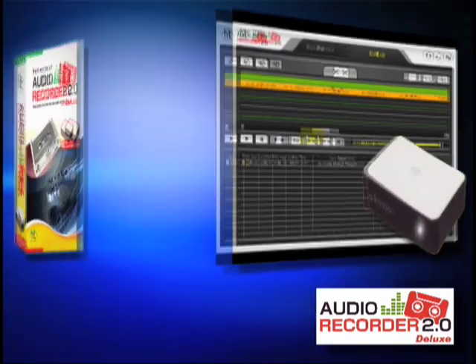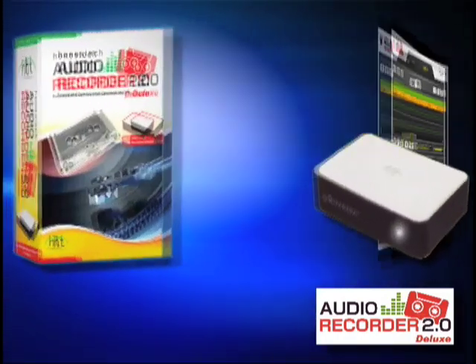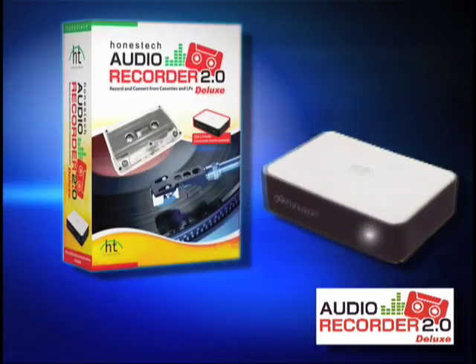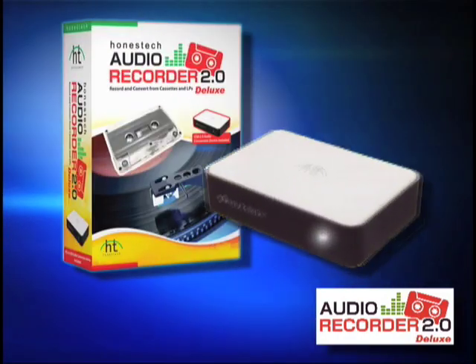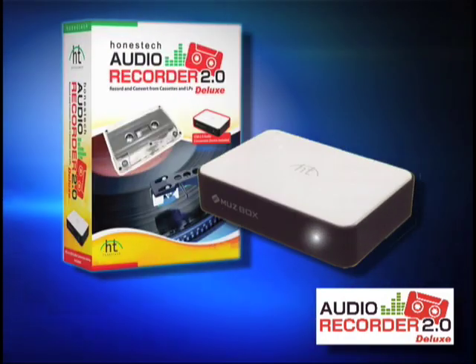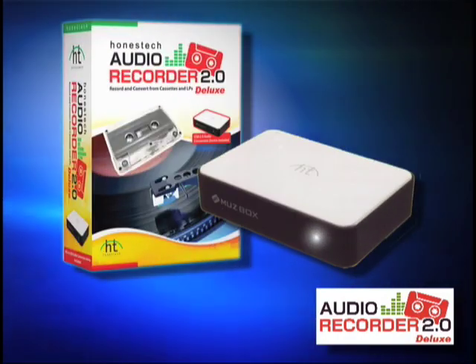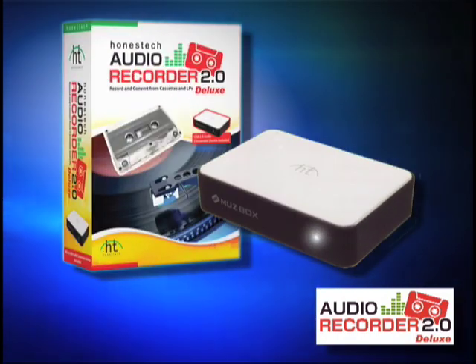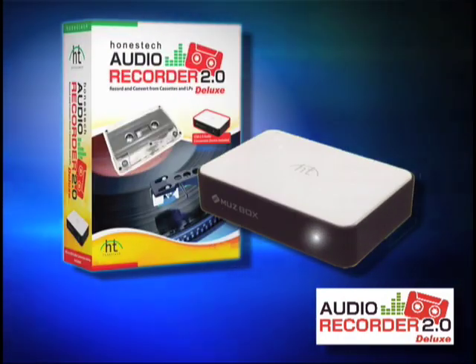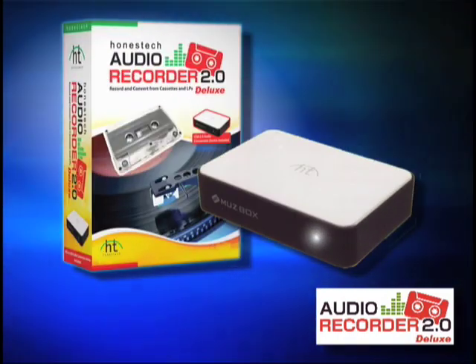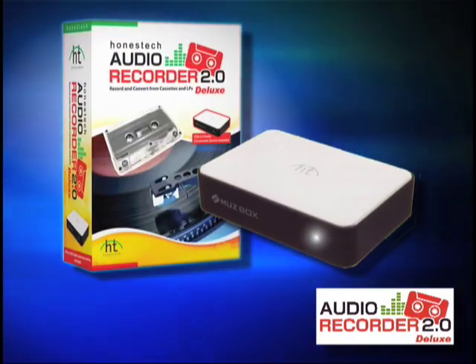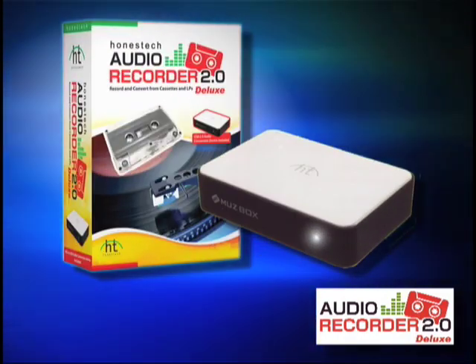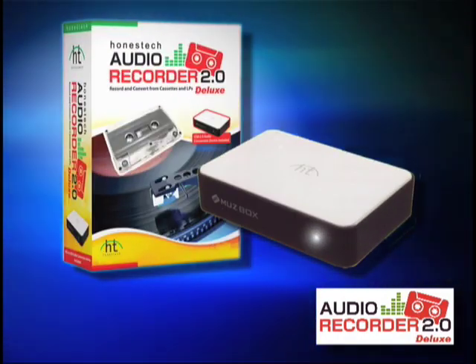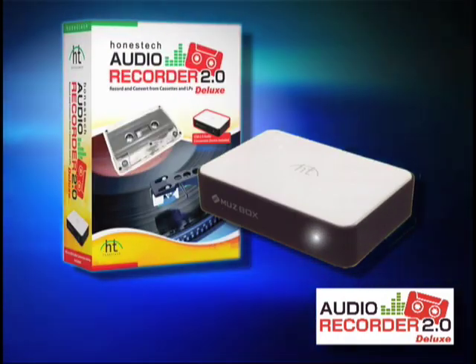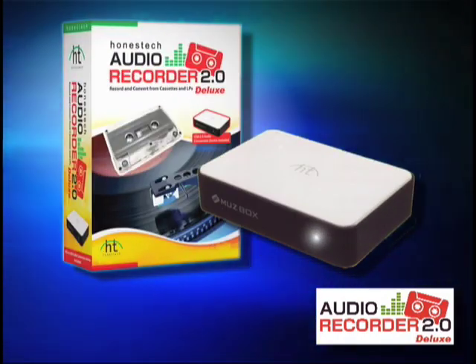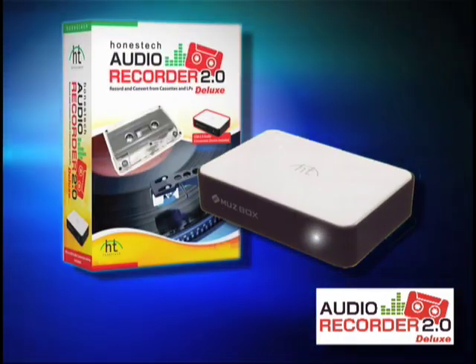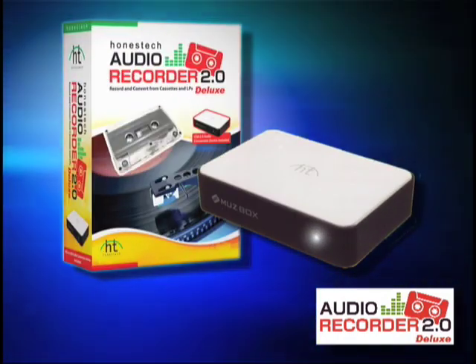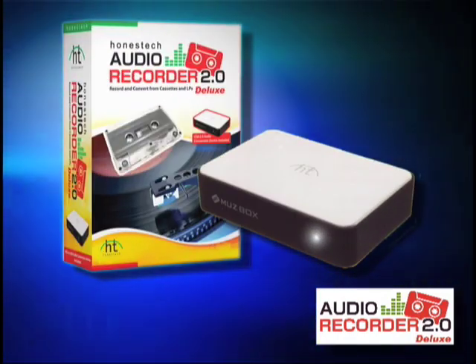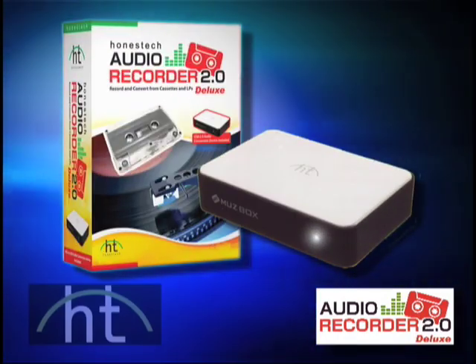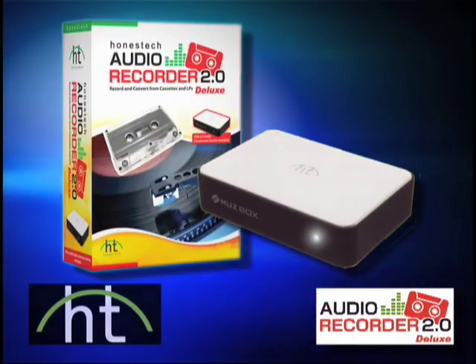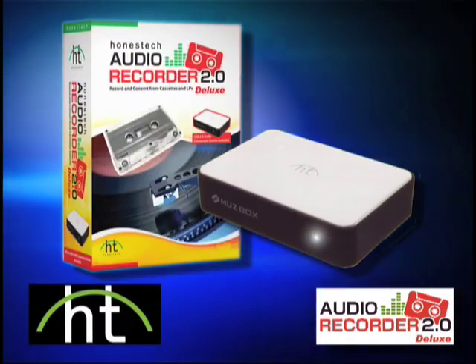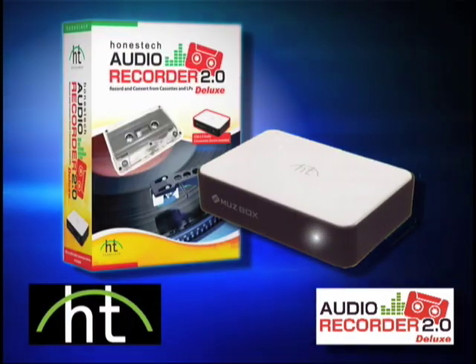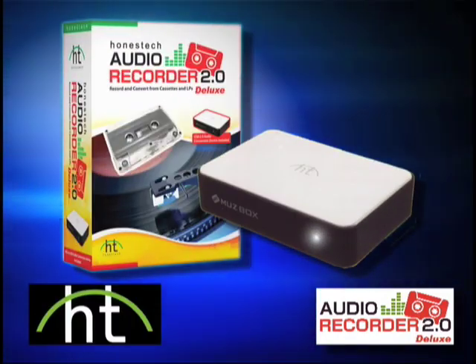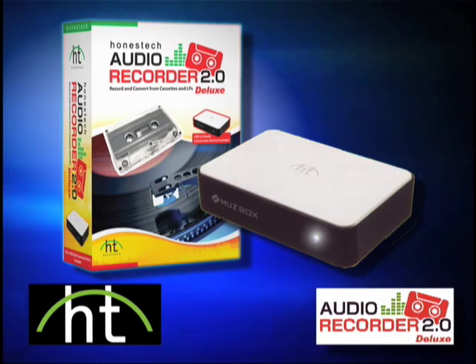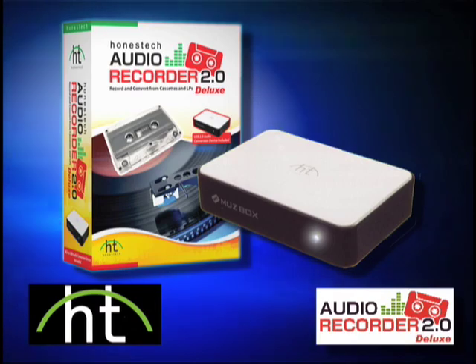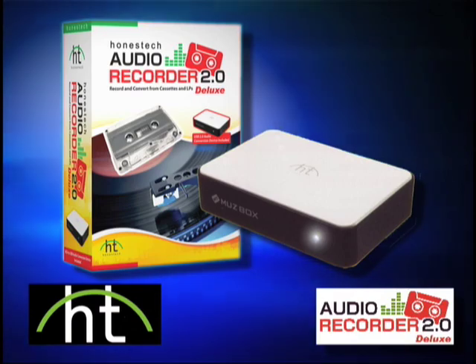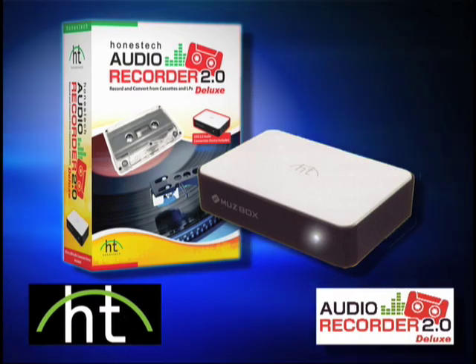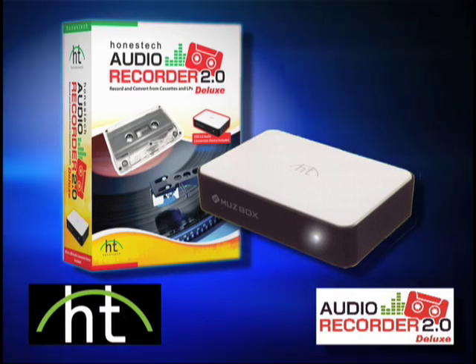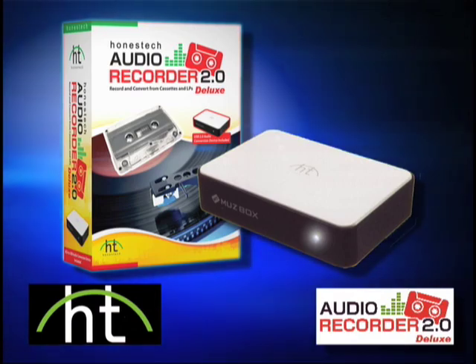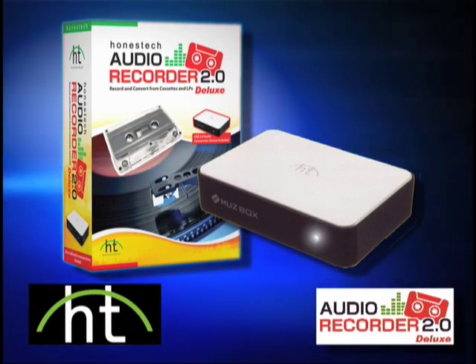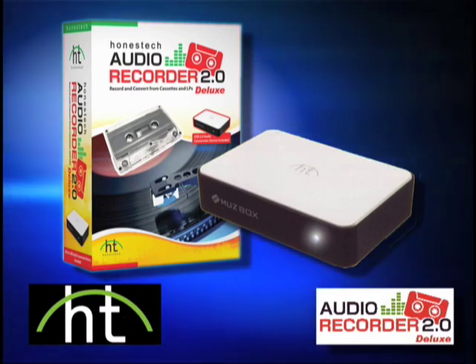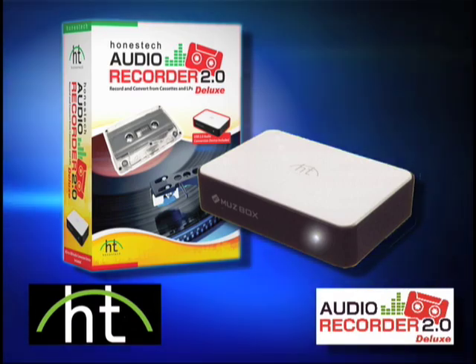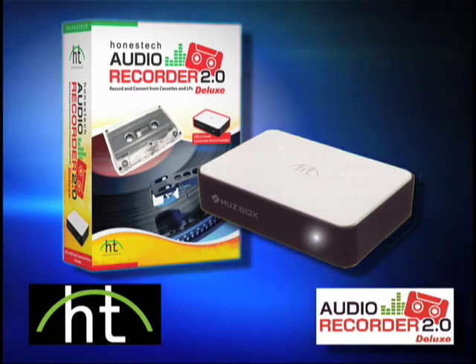Audio Recorder 2.0 Deluxe. Another fine product from Honest Tech.